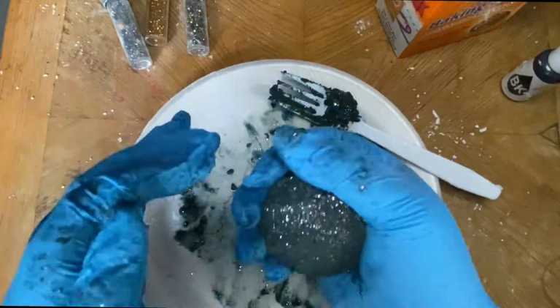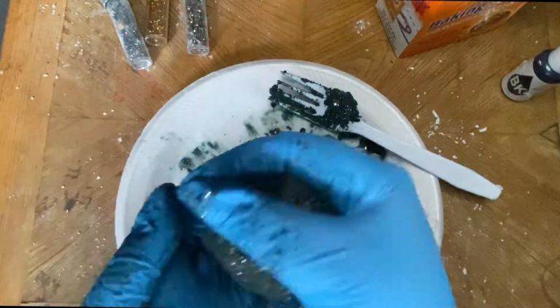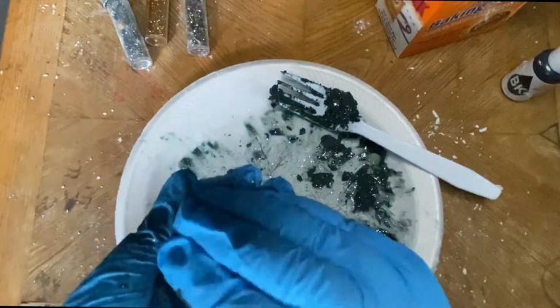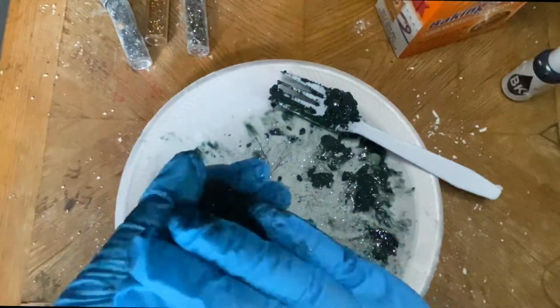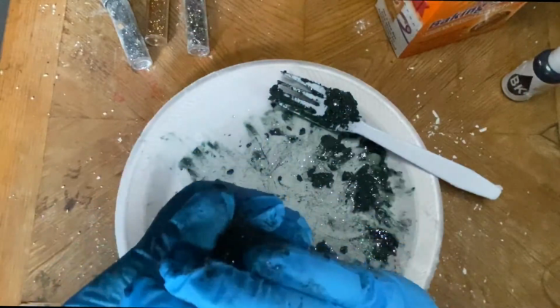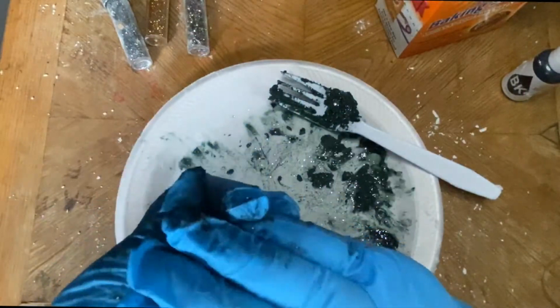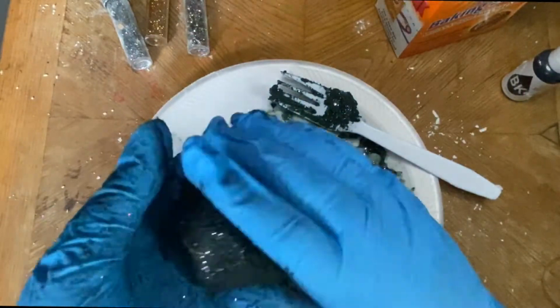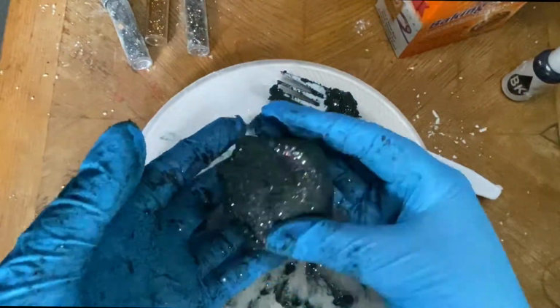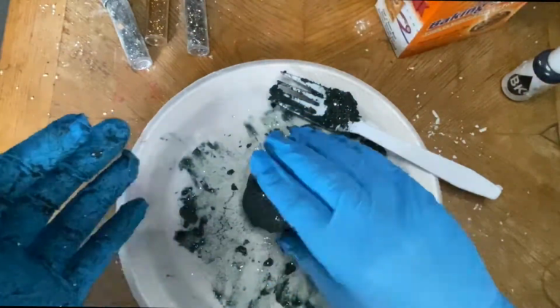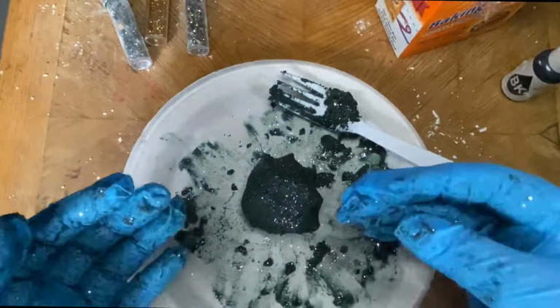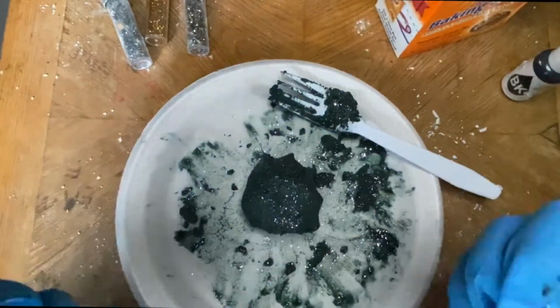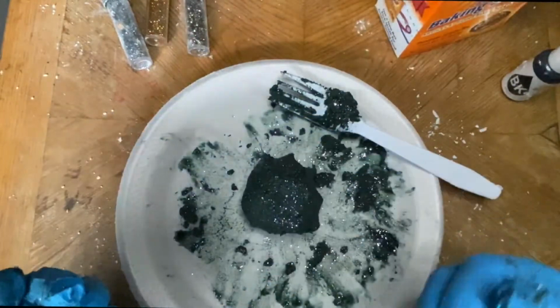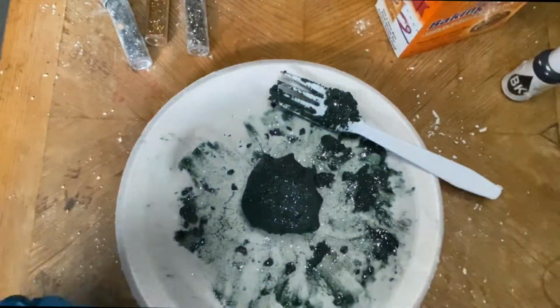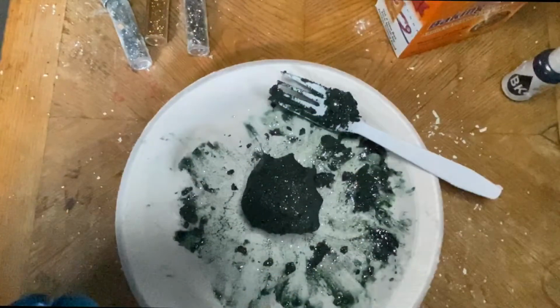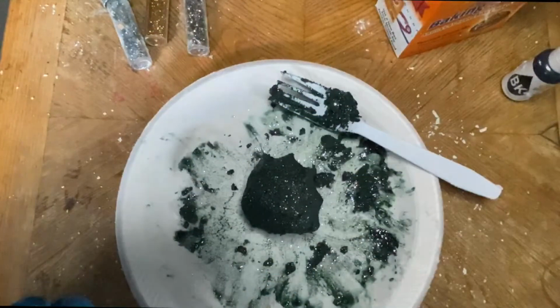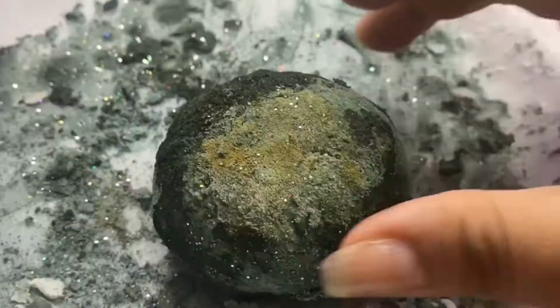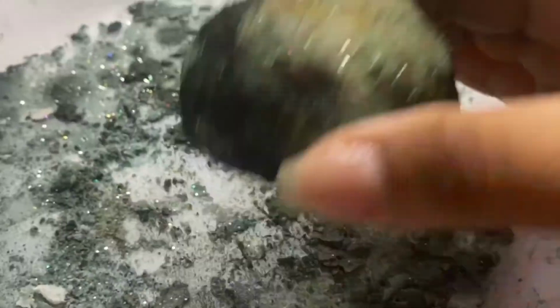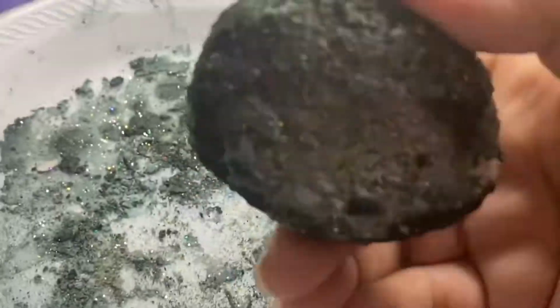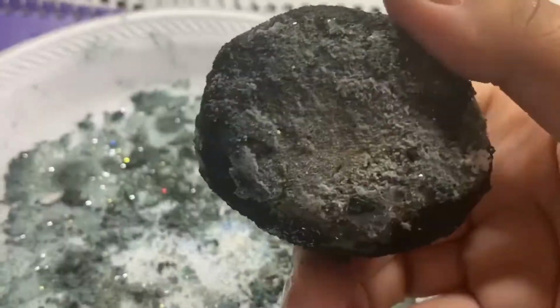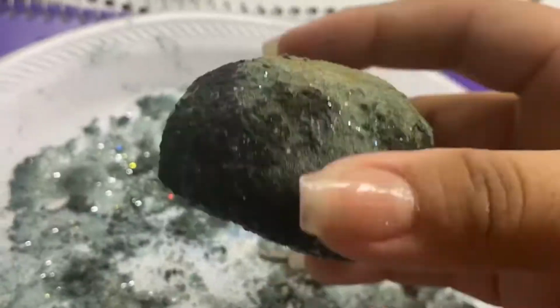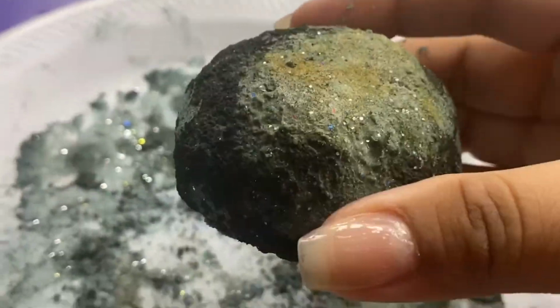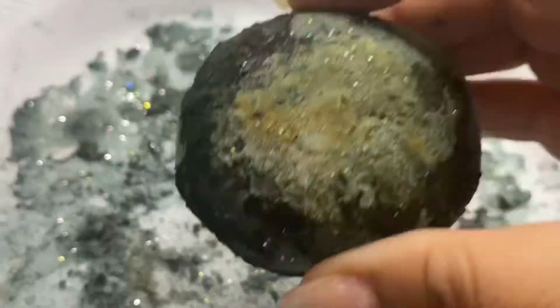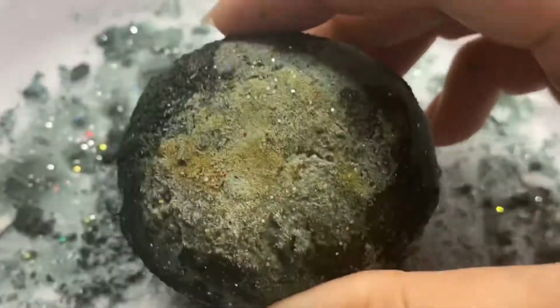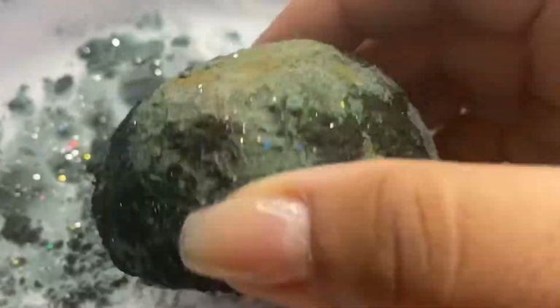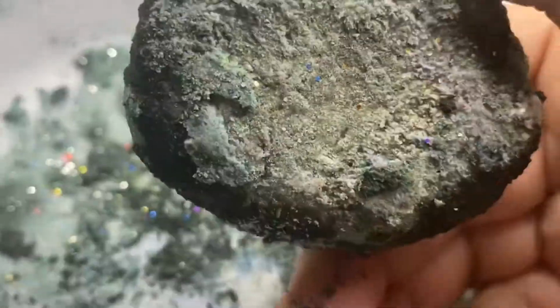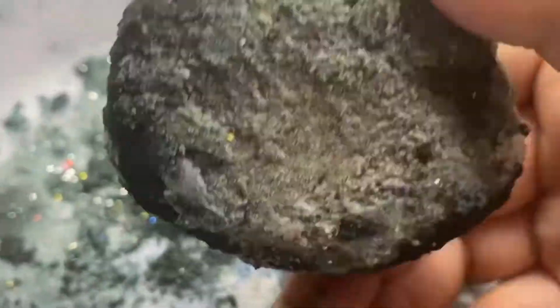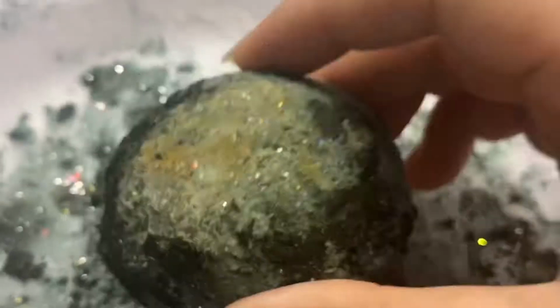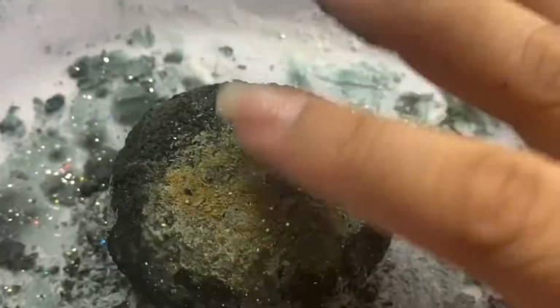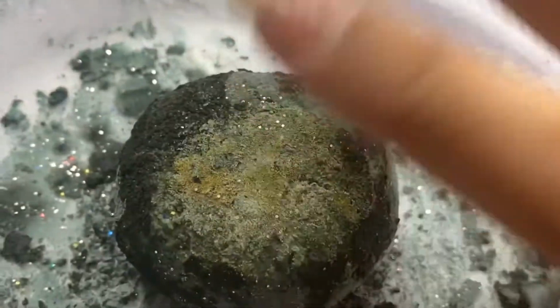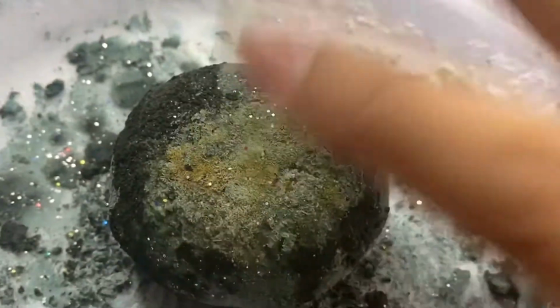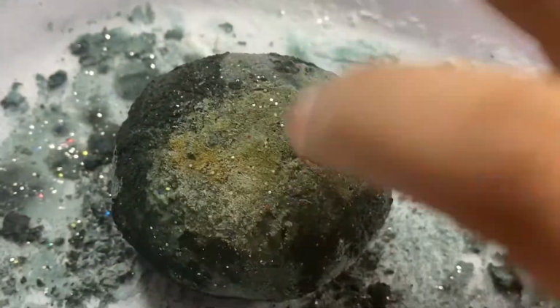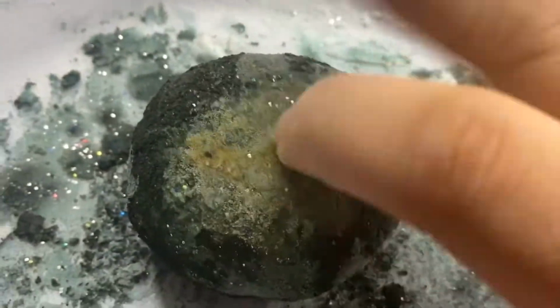Now you're going to let this dry overnight and it should harden and turn out to look just like a rock.